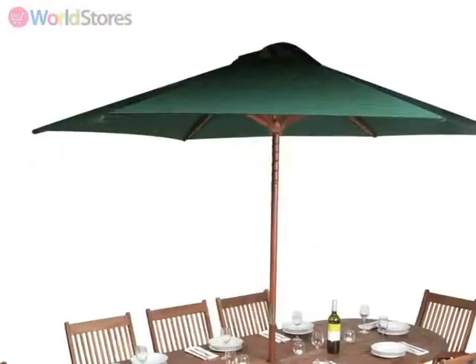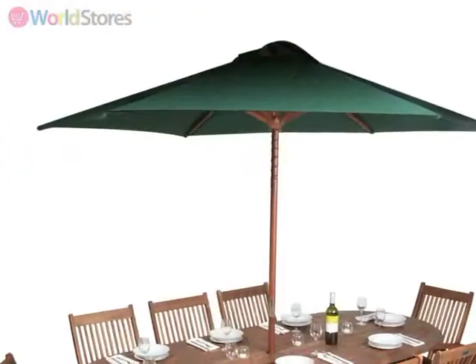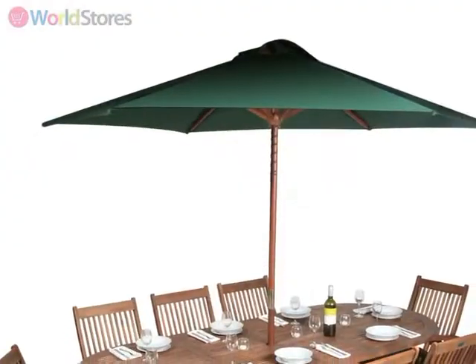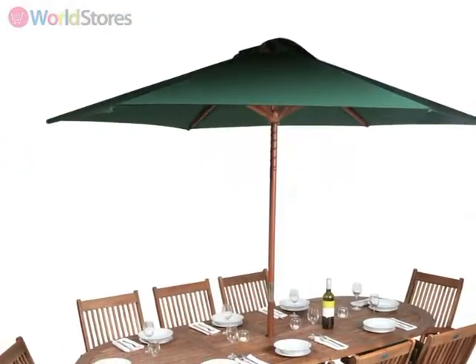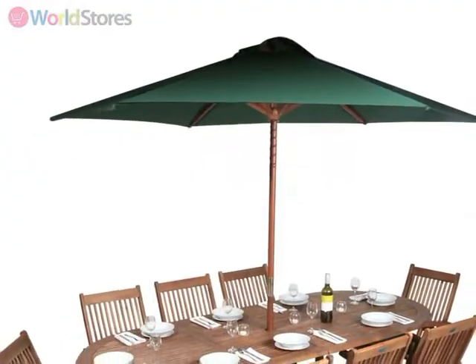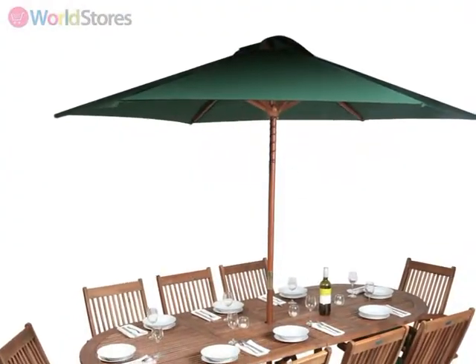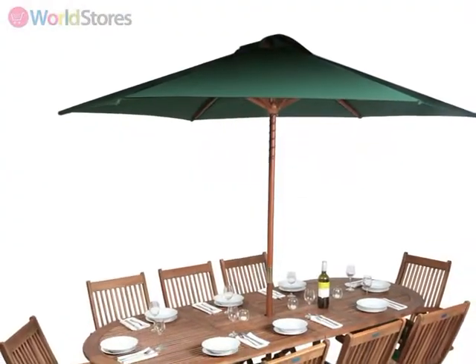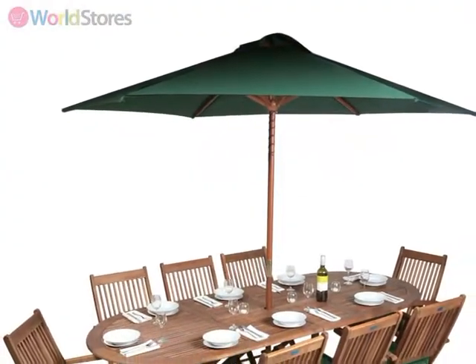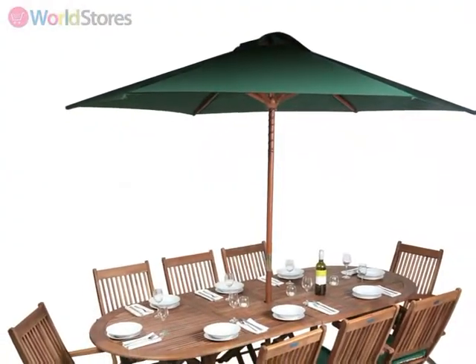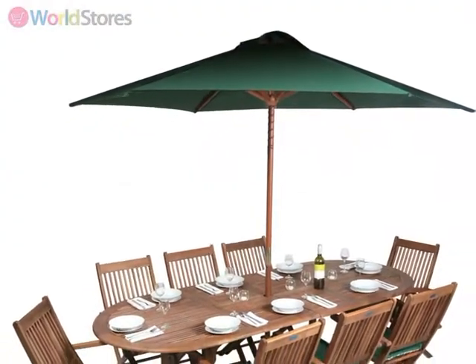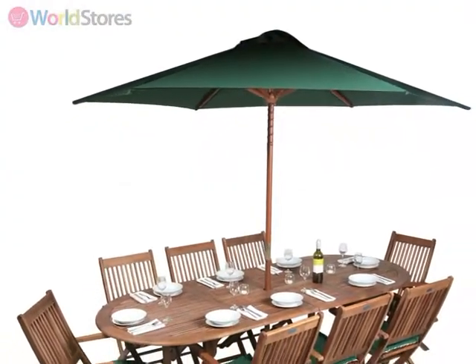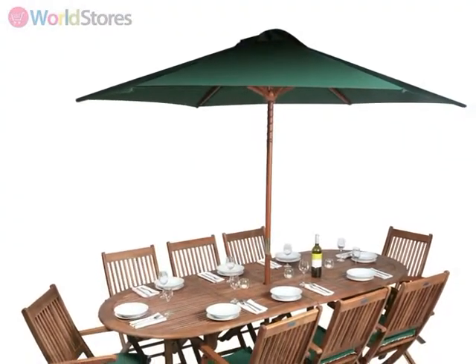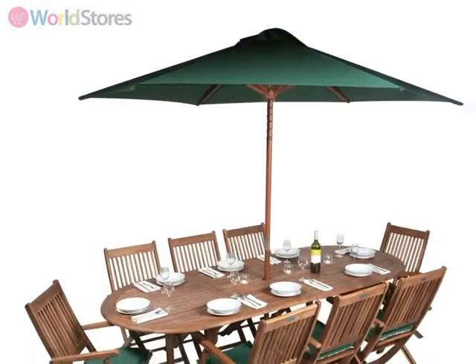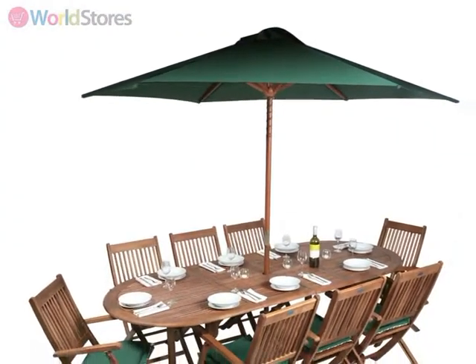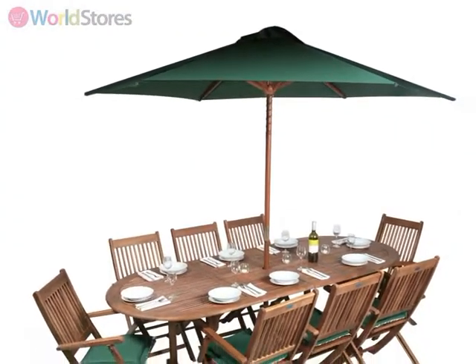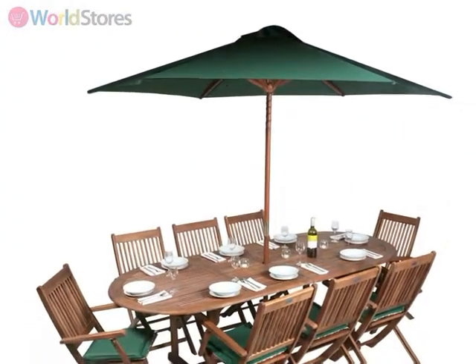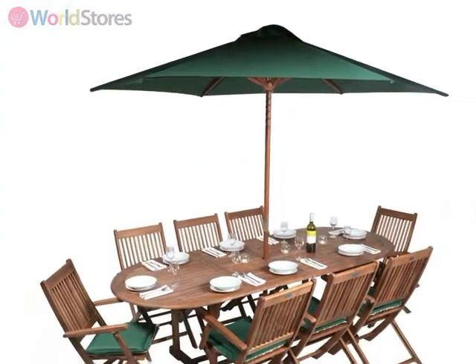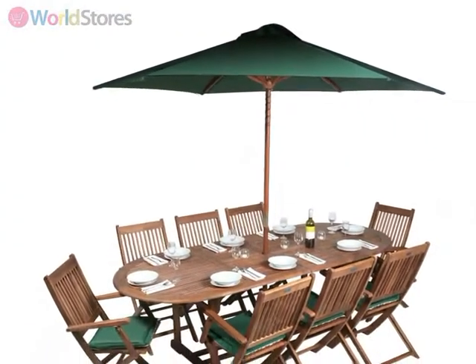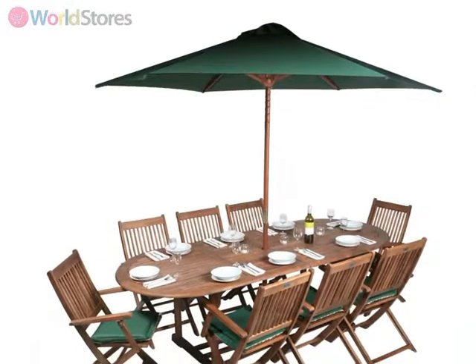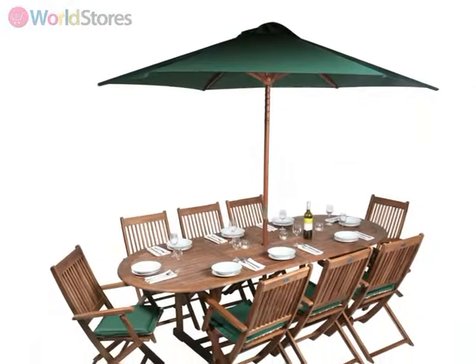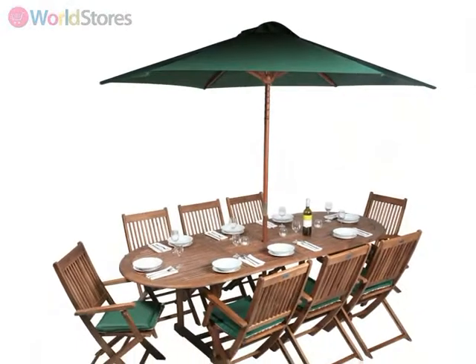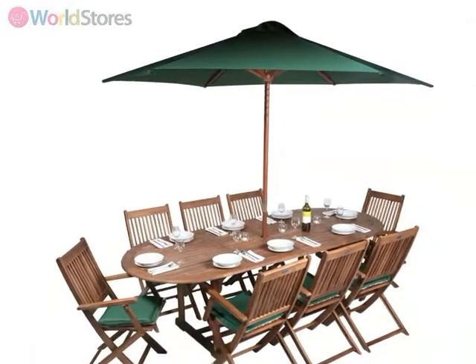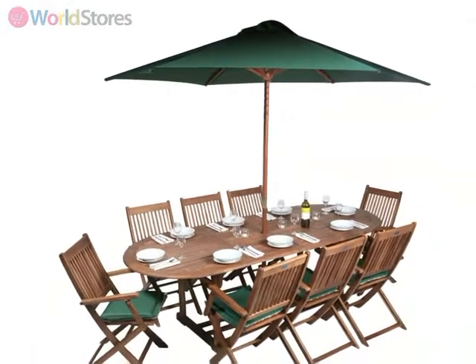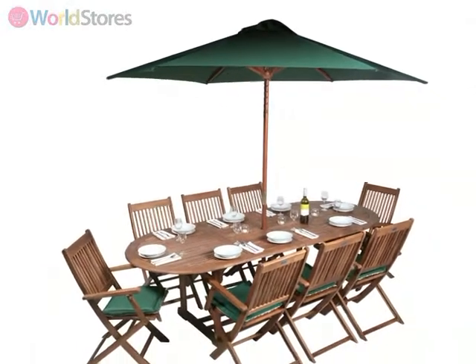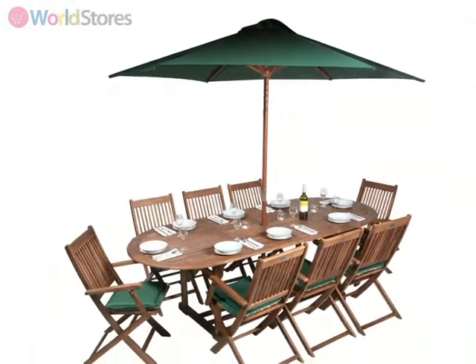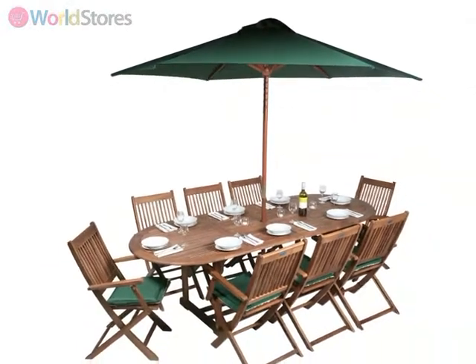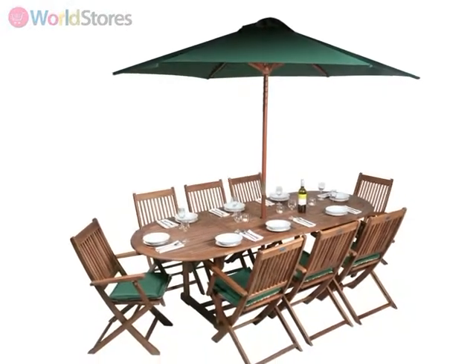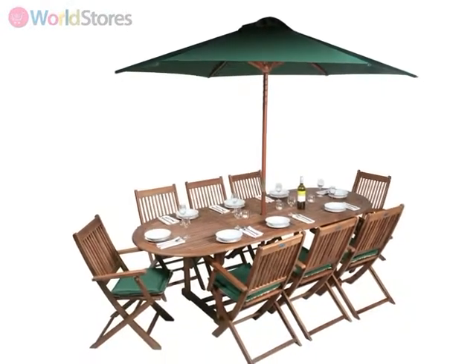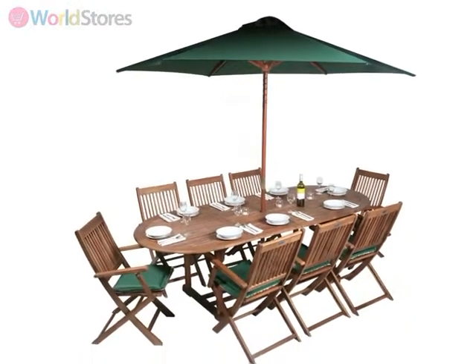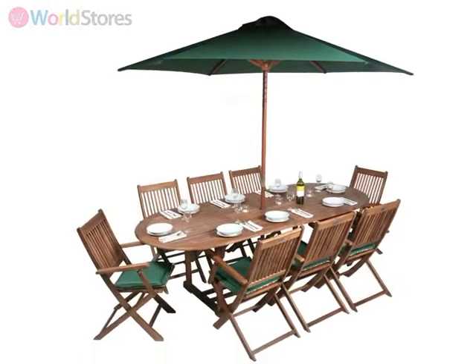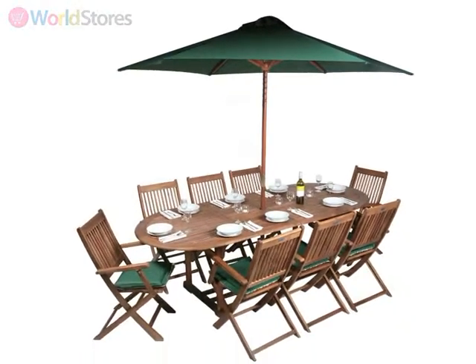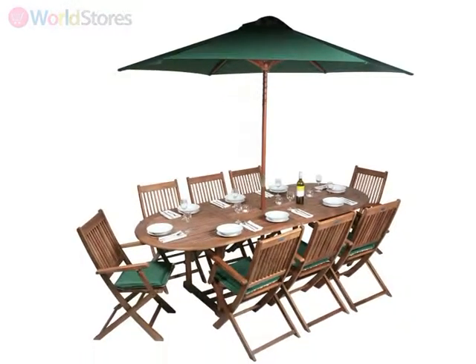To complete the look, why not add a parasol and seat cushions for the ultimate in al fresco luxury.